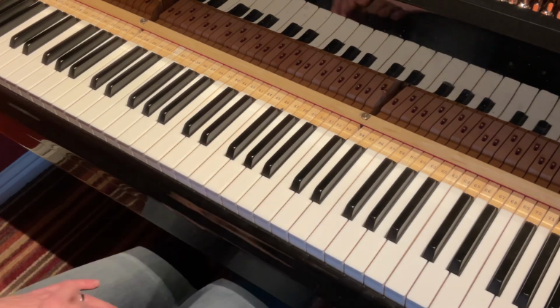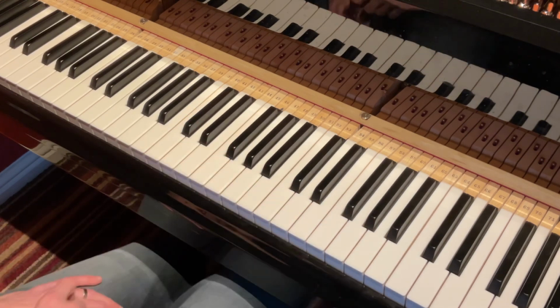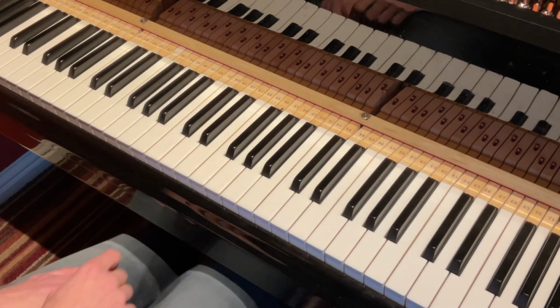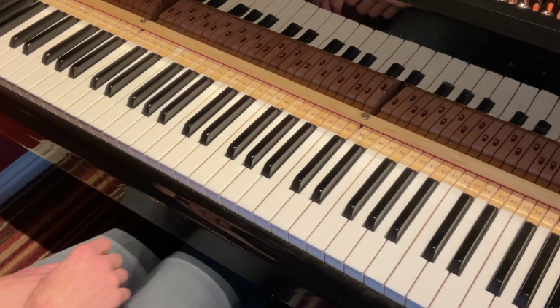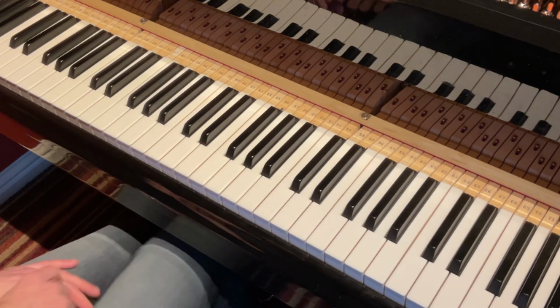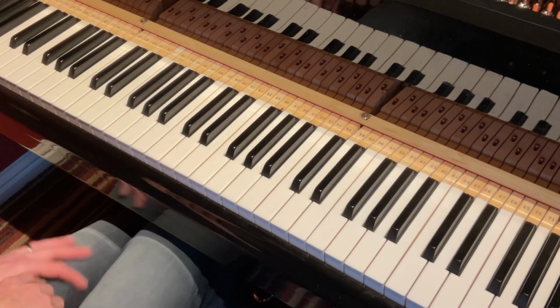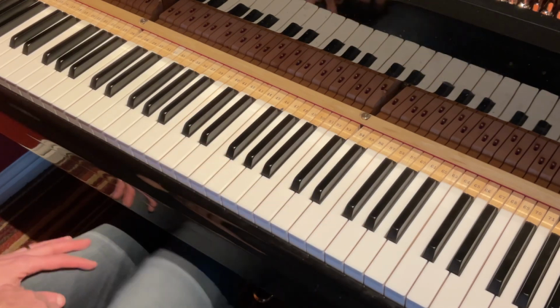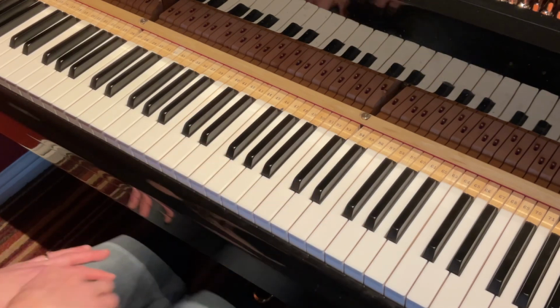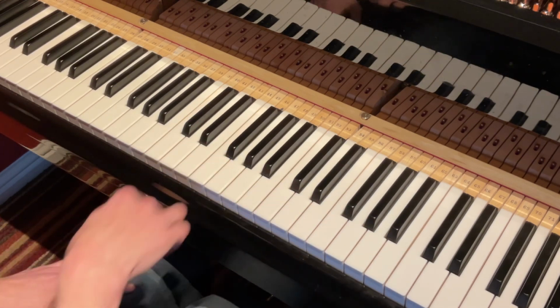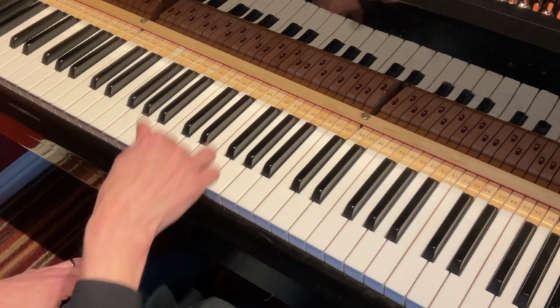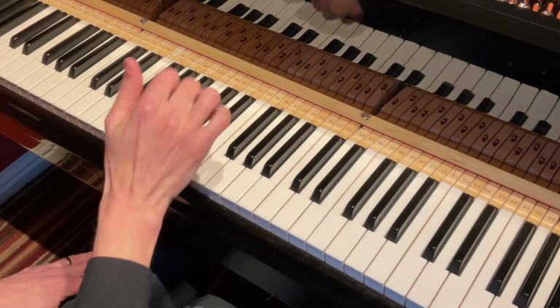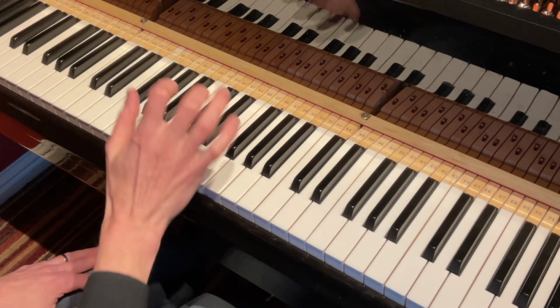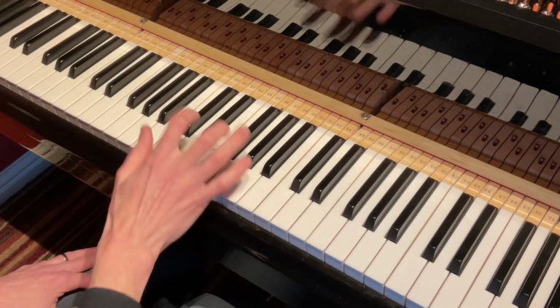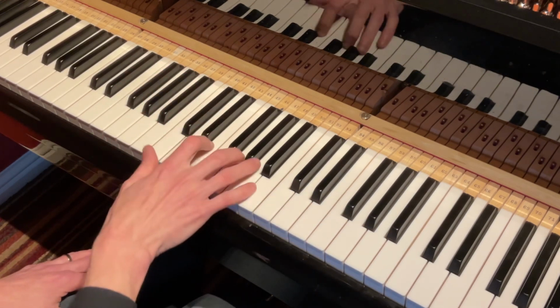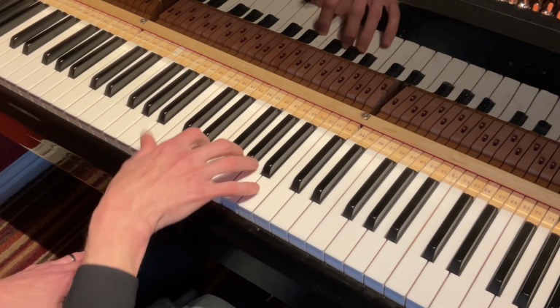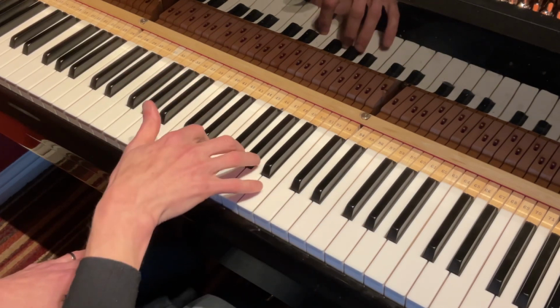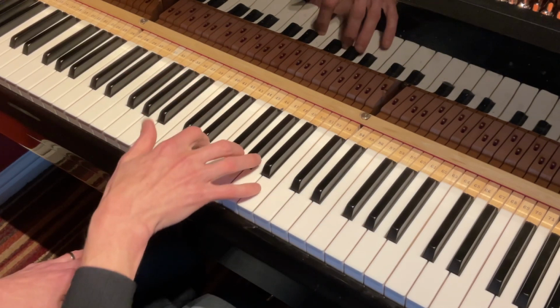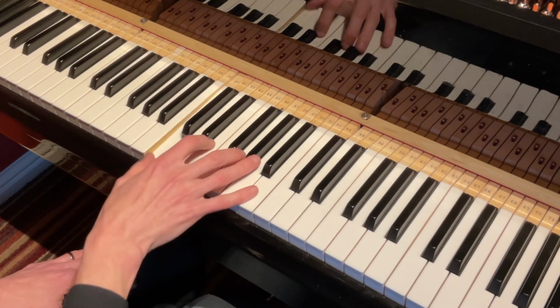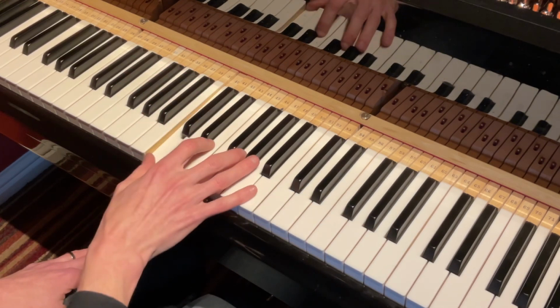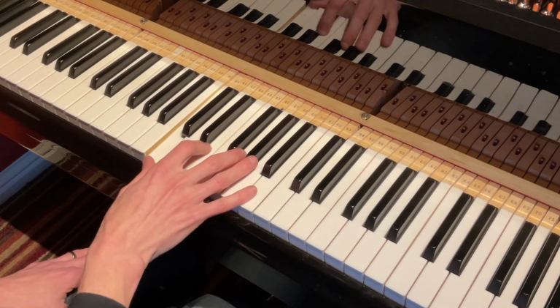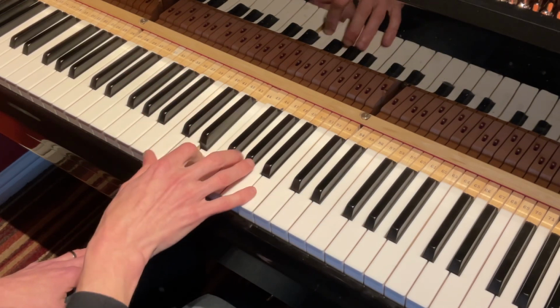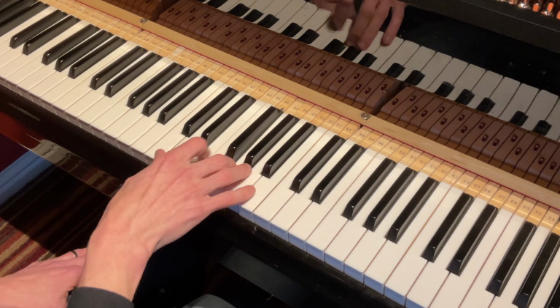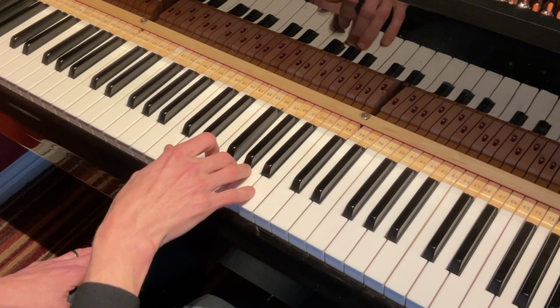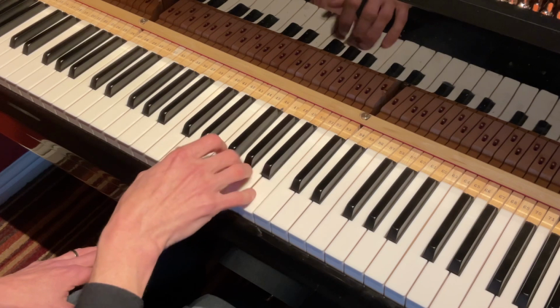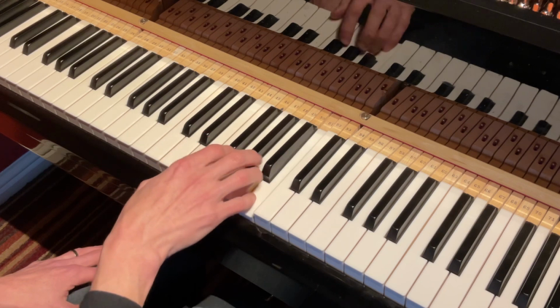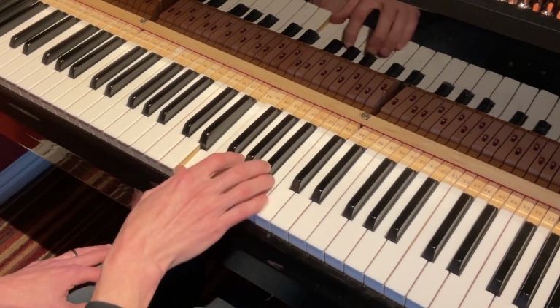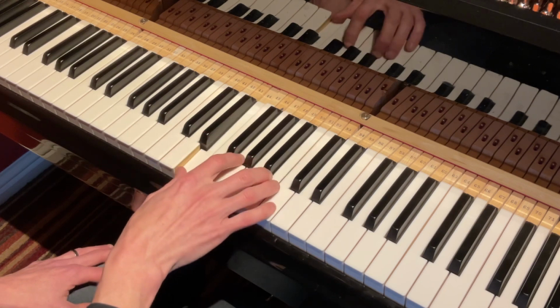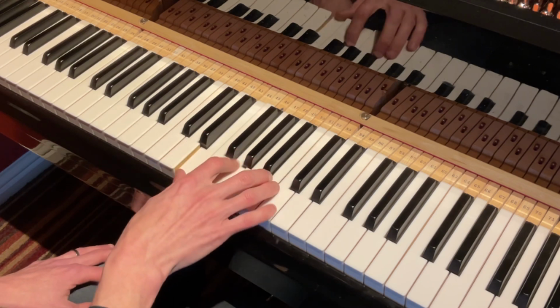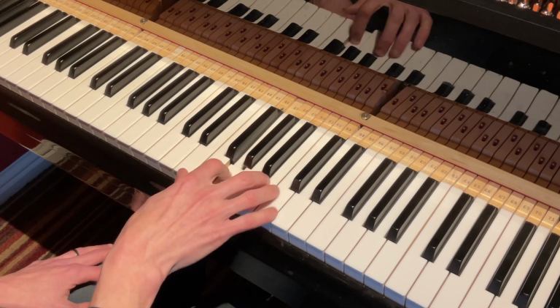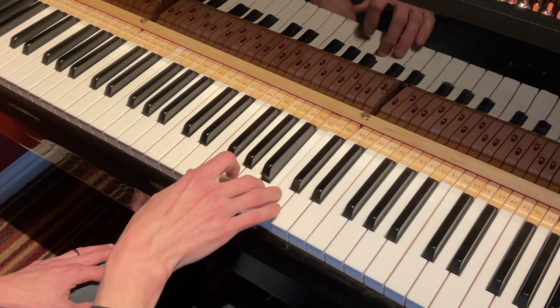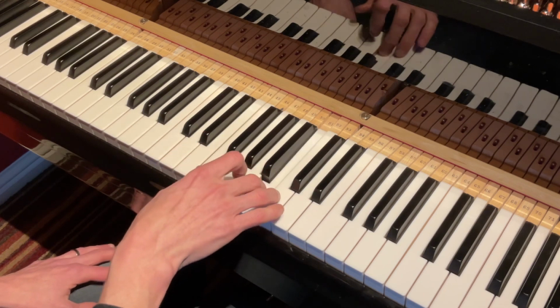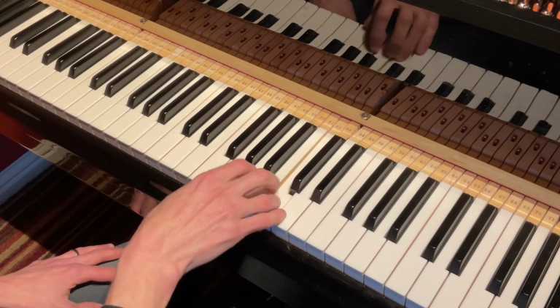So I would work on practicing this as arpeggios. And you may as well swing them.